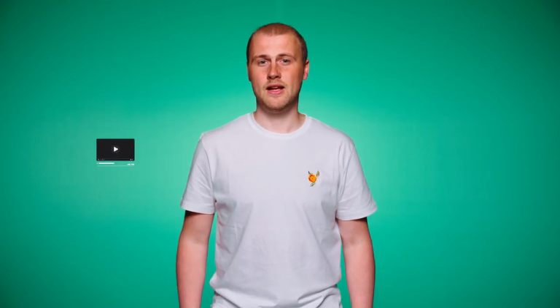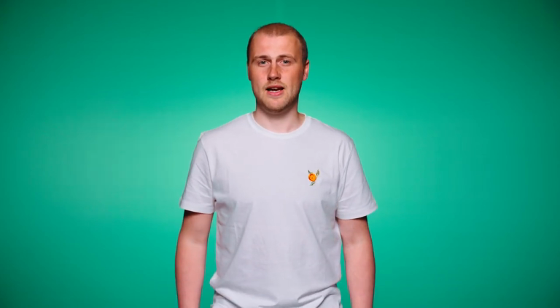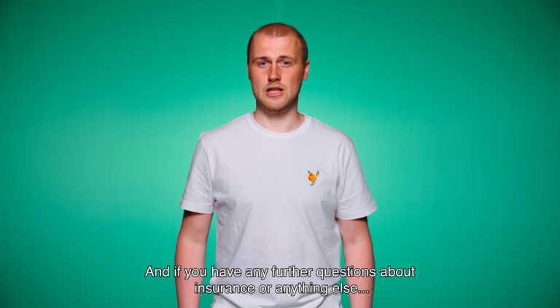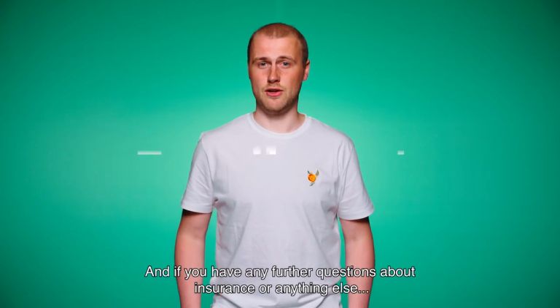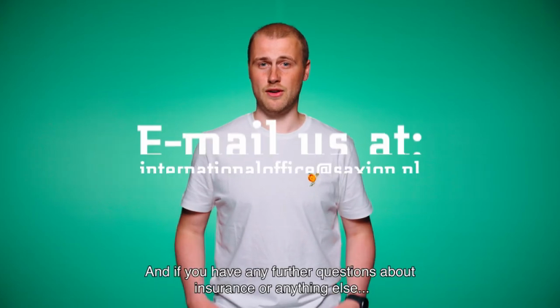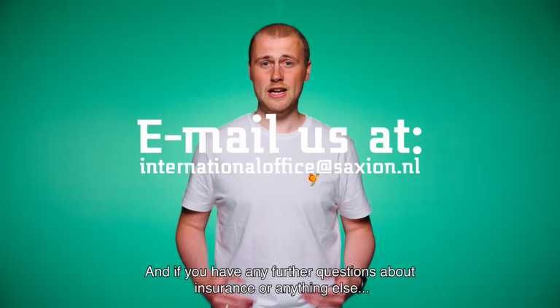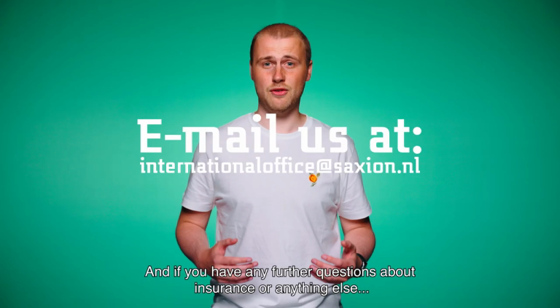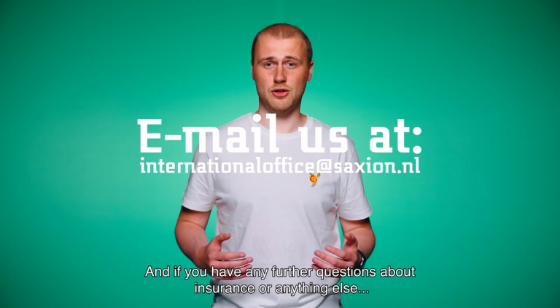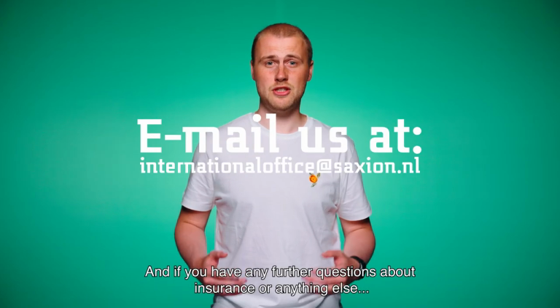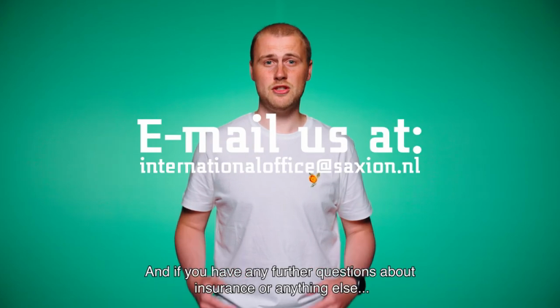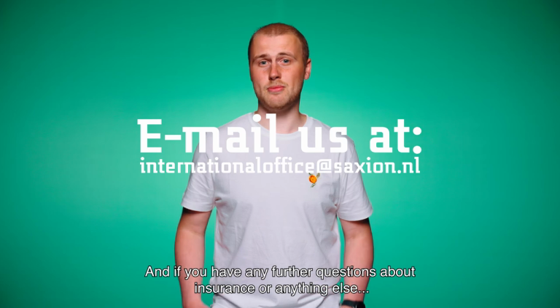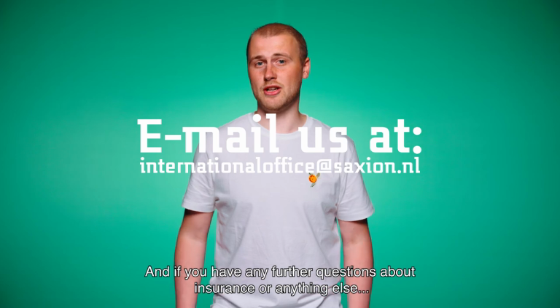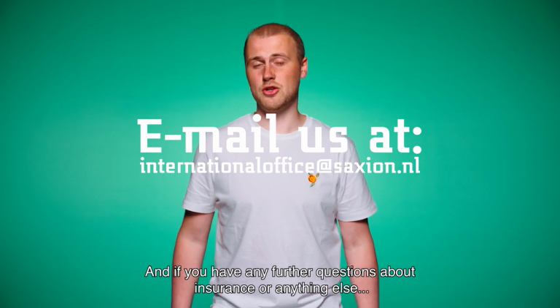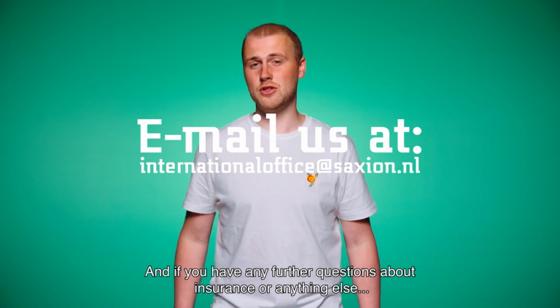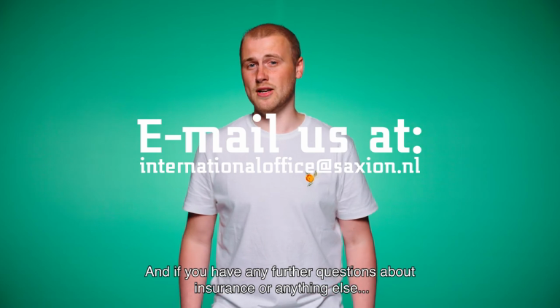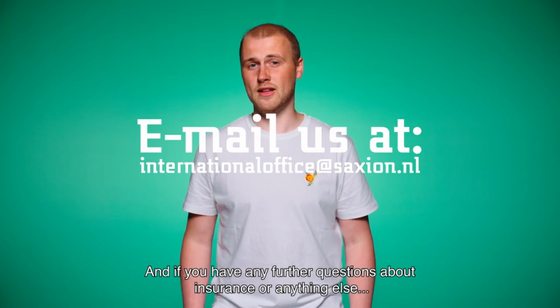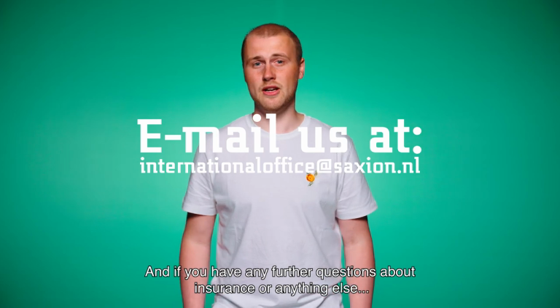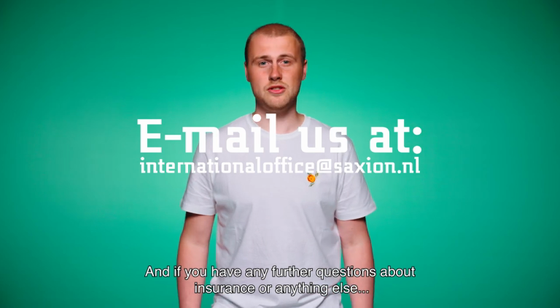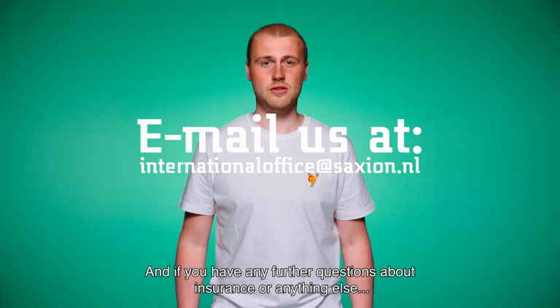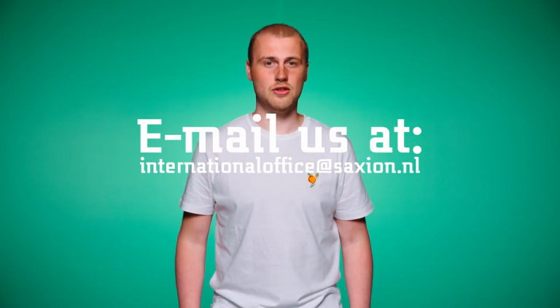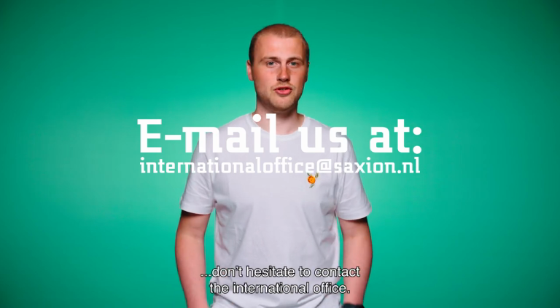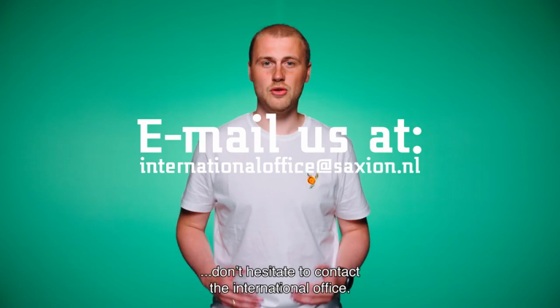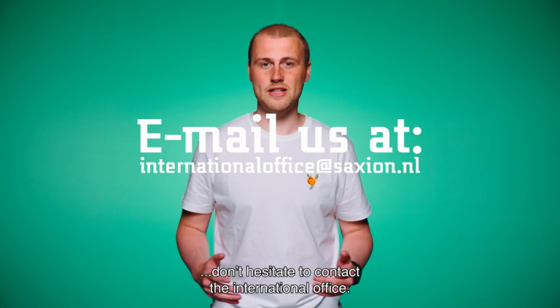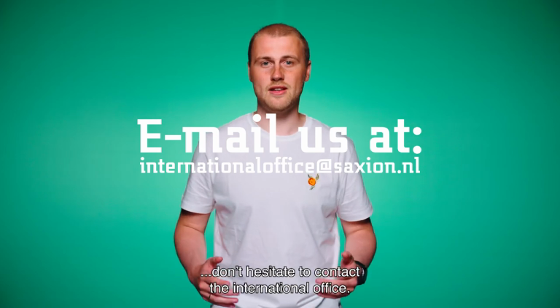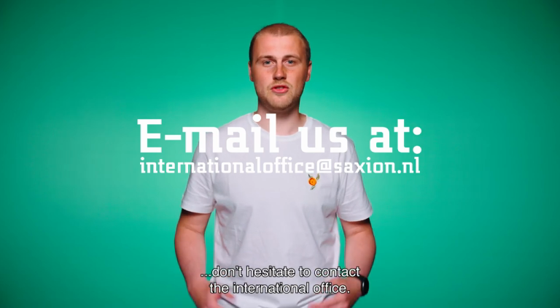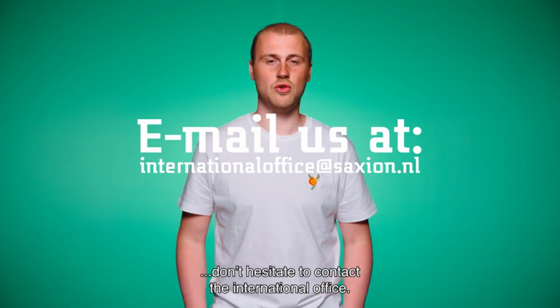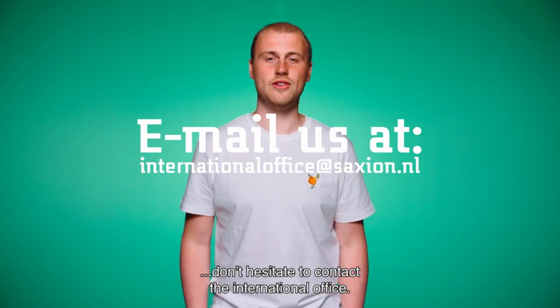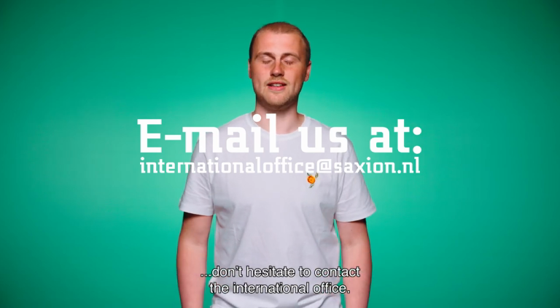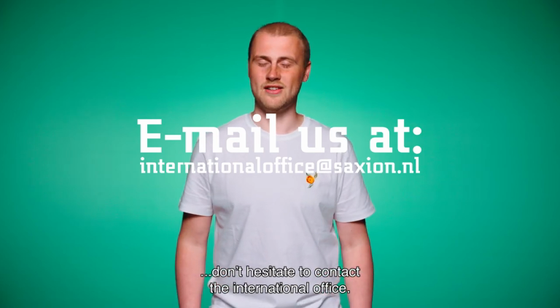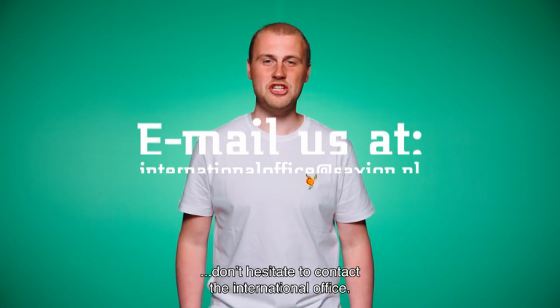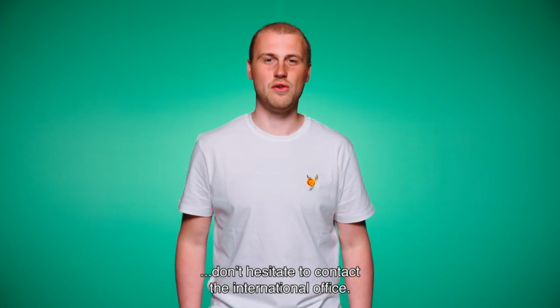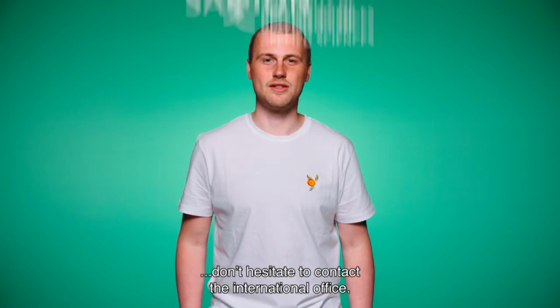And if you have any further questions about insurance or anything else, don't hesitate to contact the International Office.